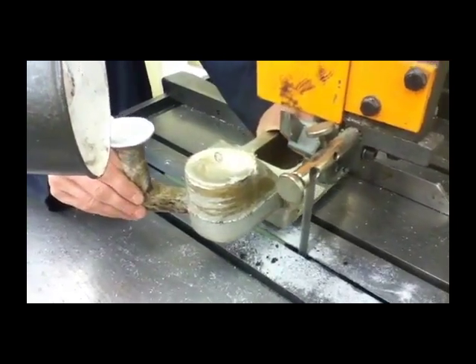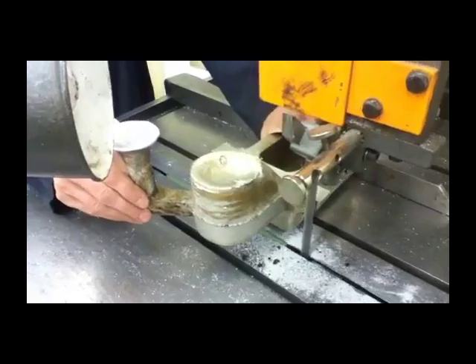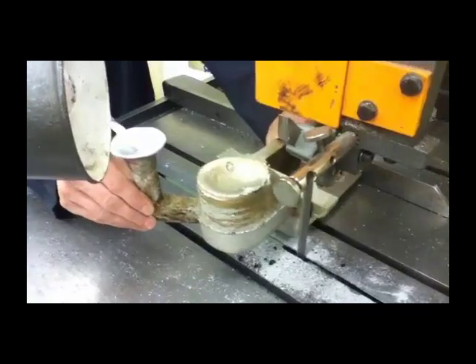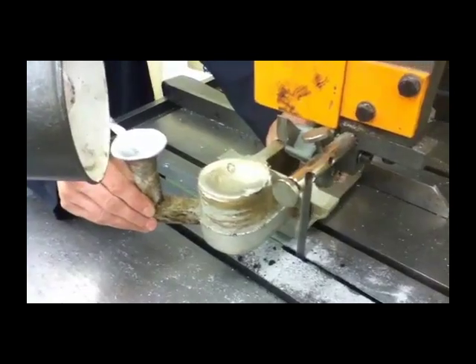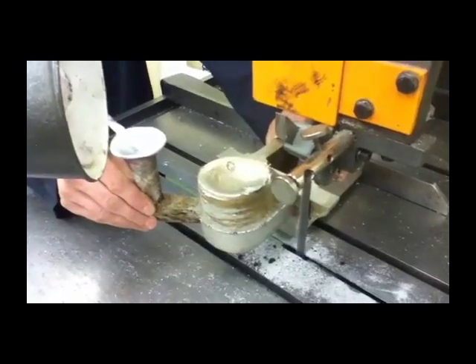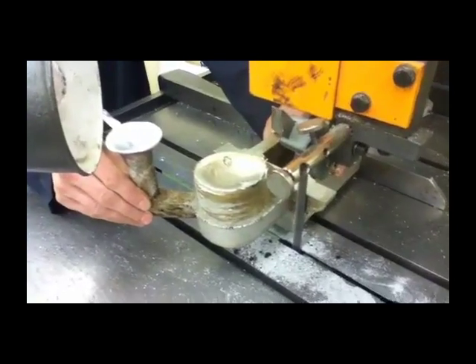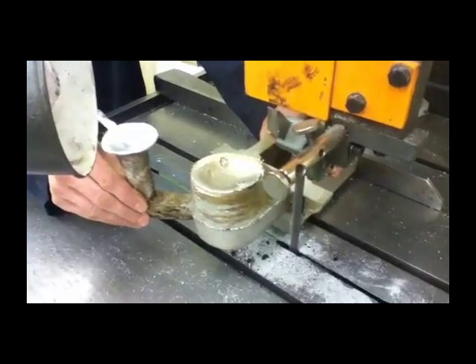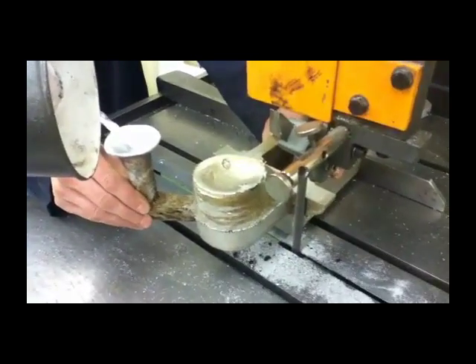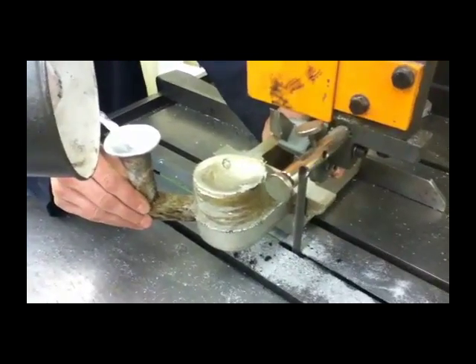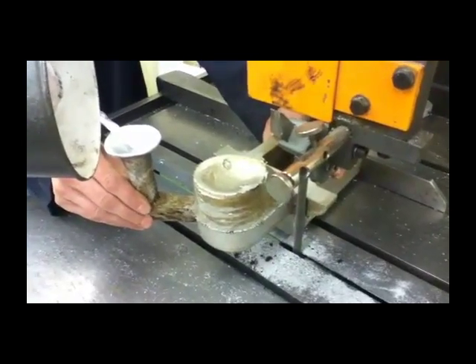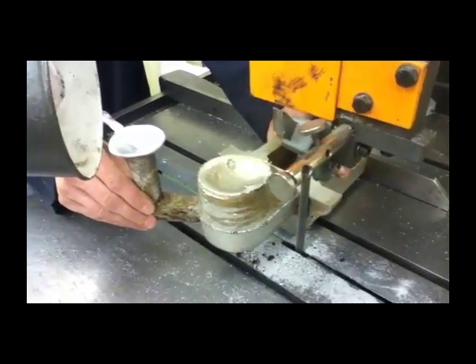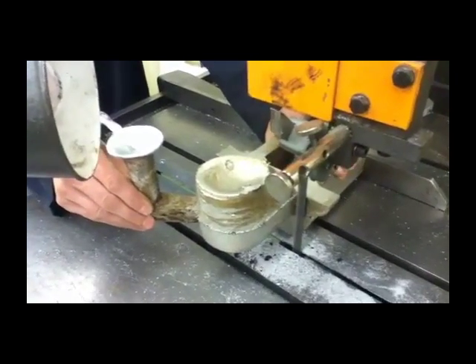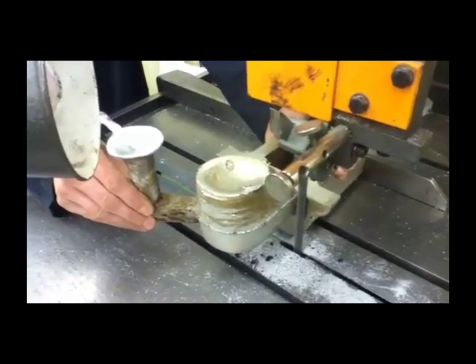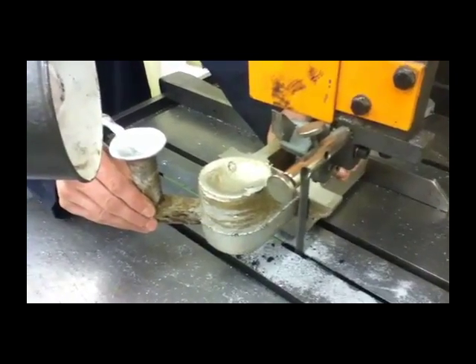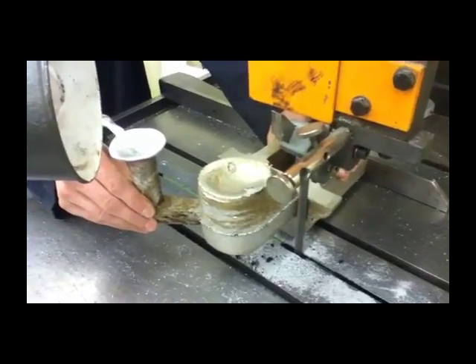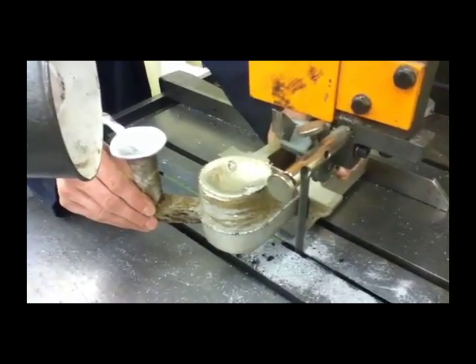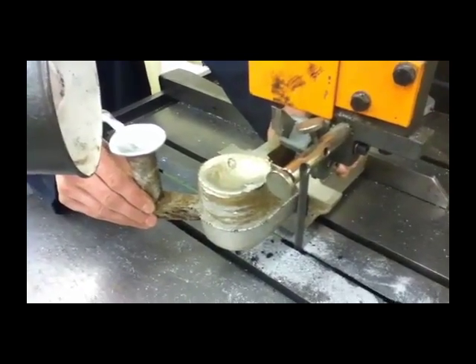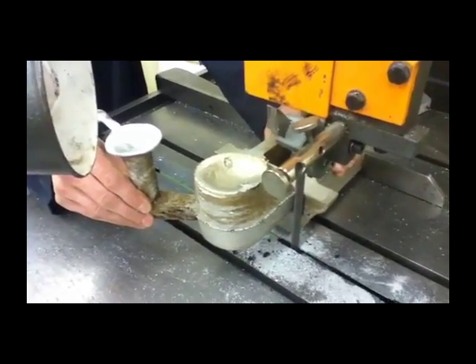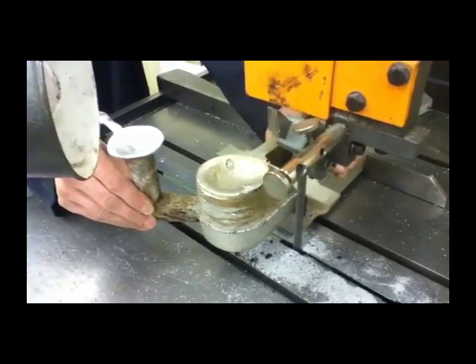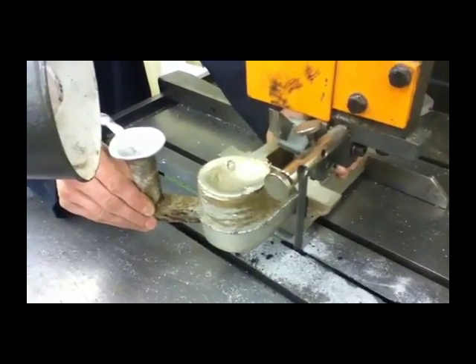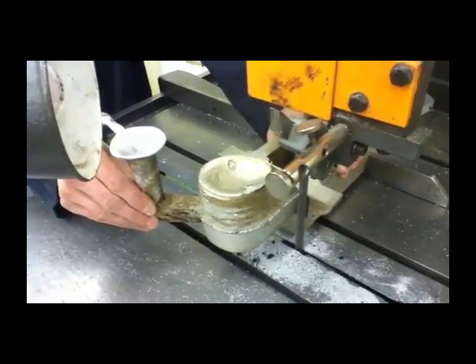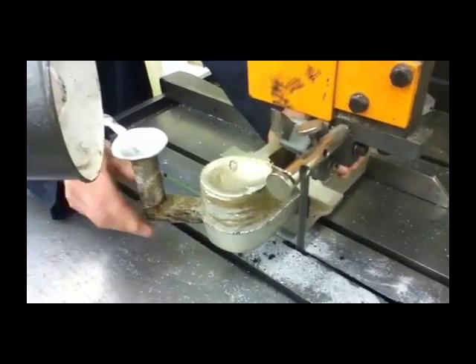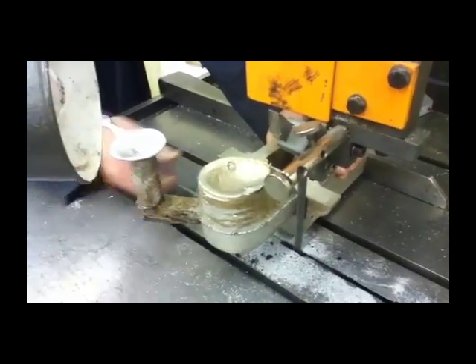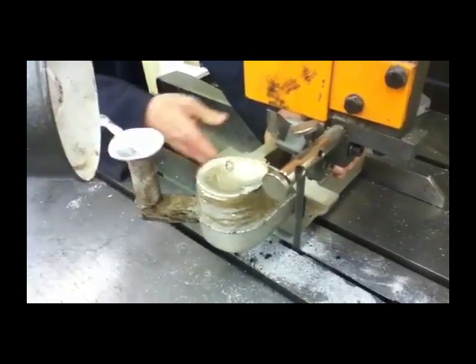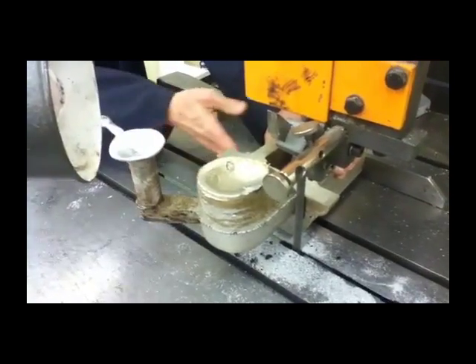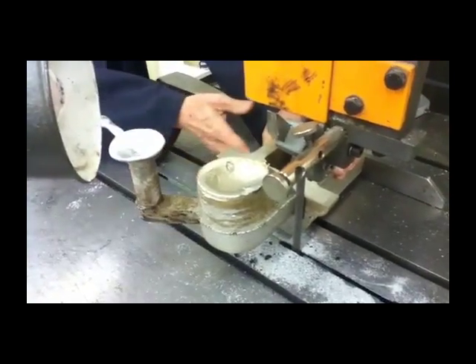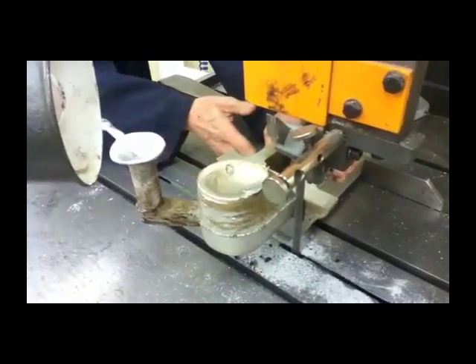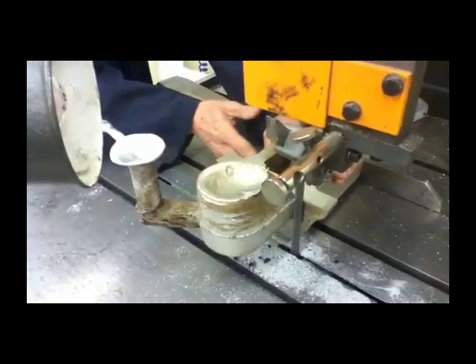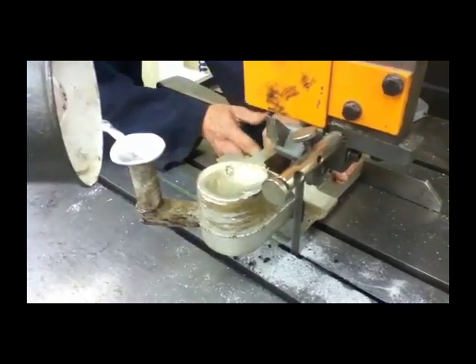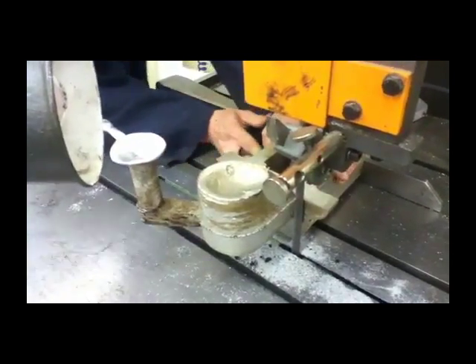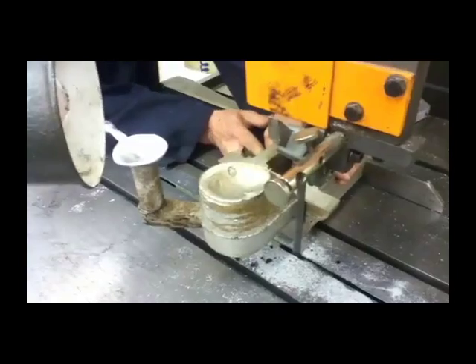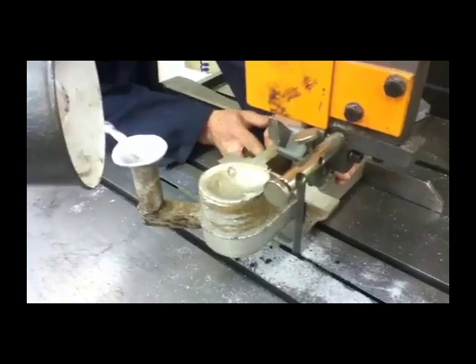Here we are using the vertical band saw in order to cut the excess pieces off the casting.